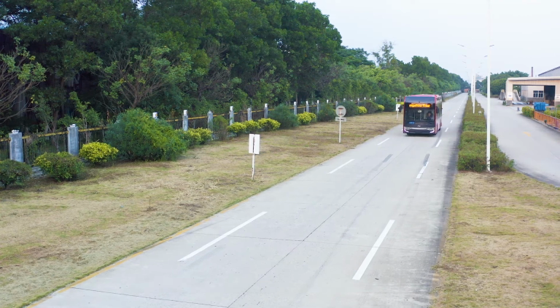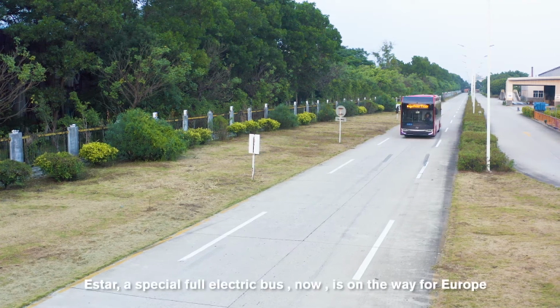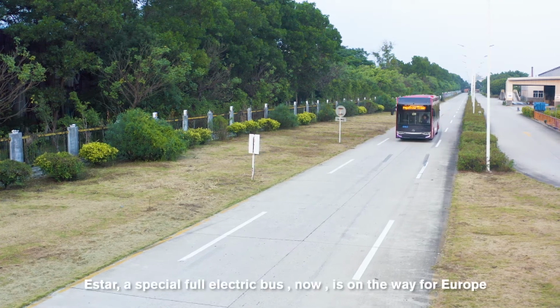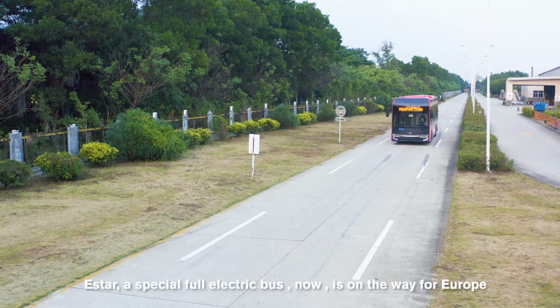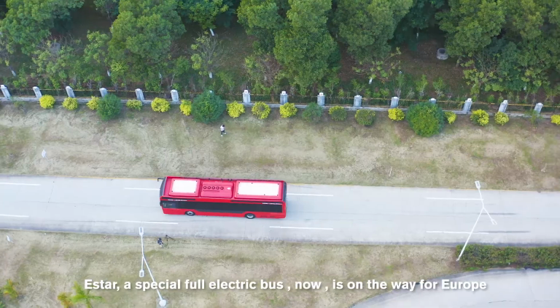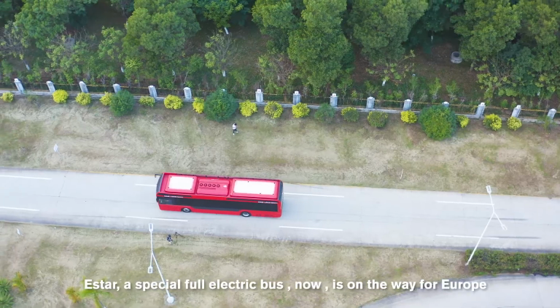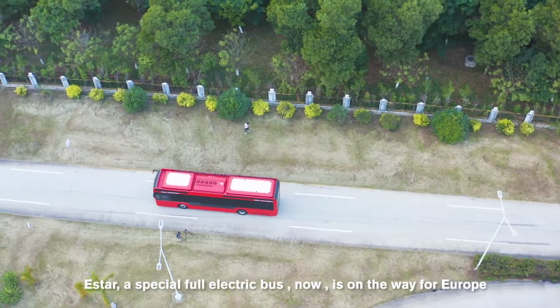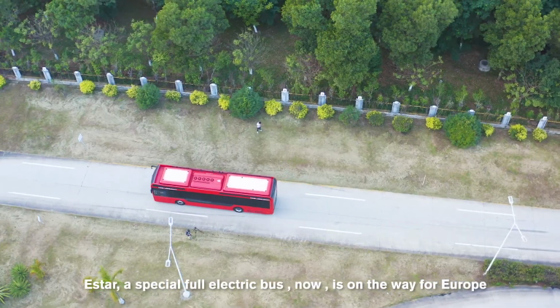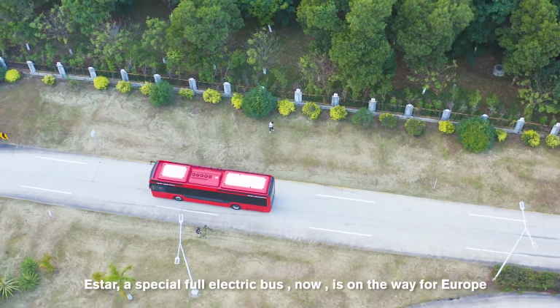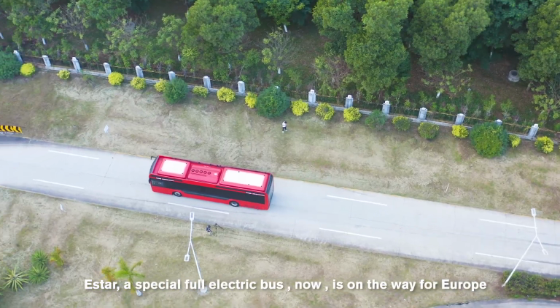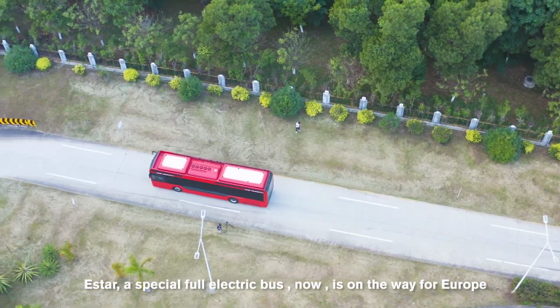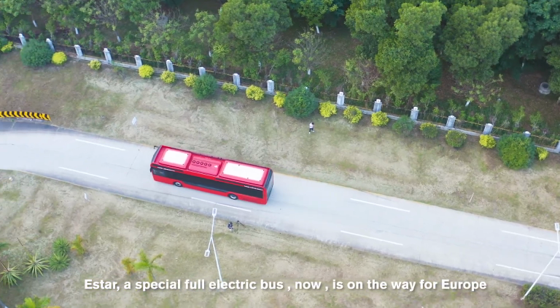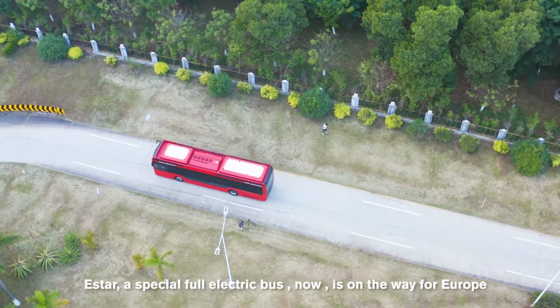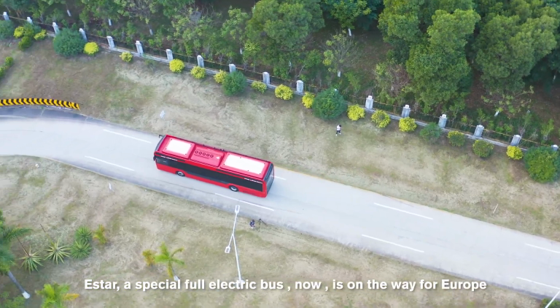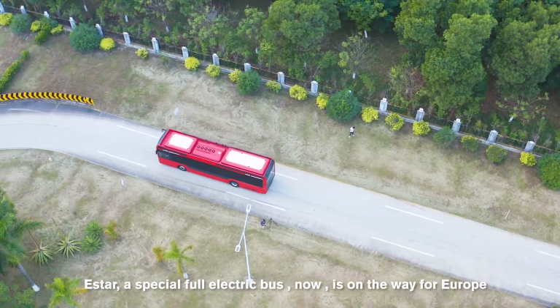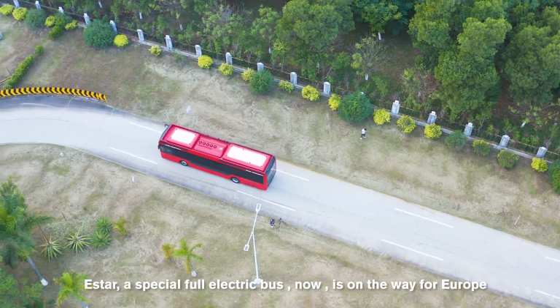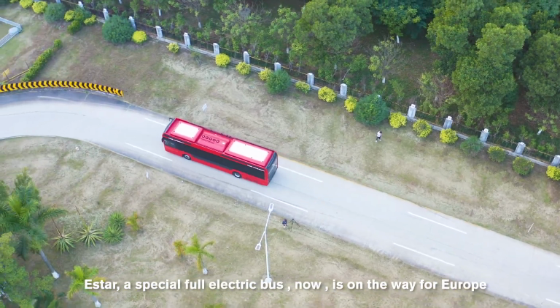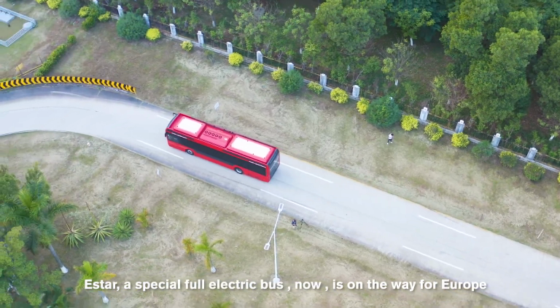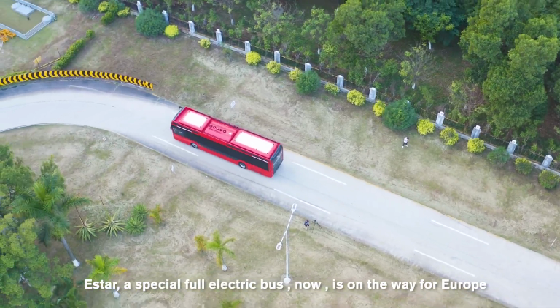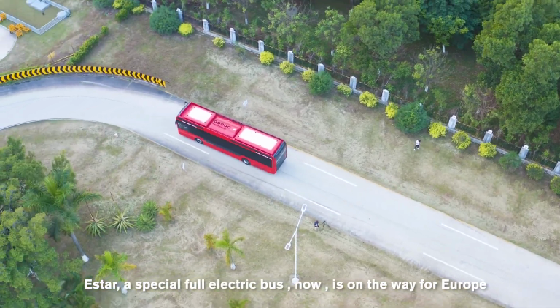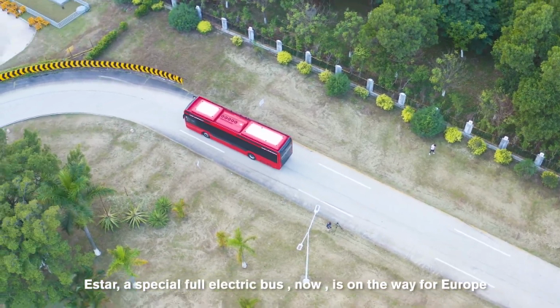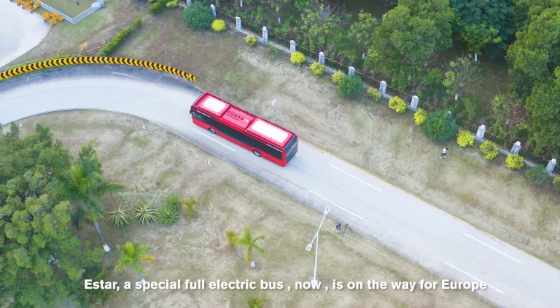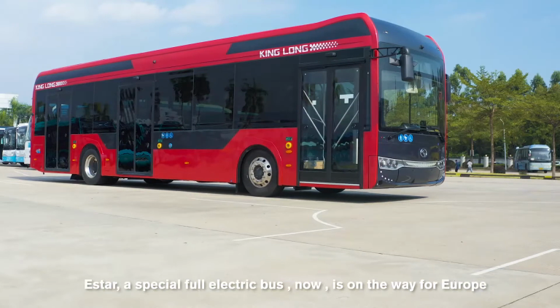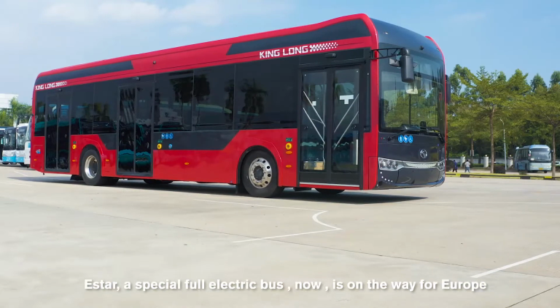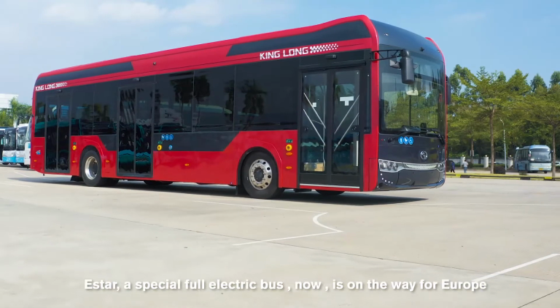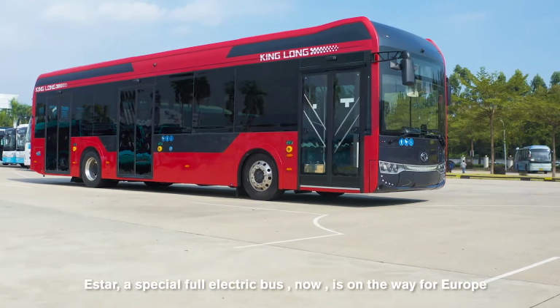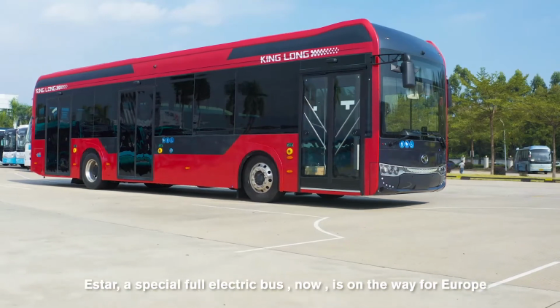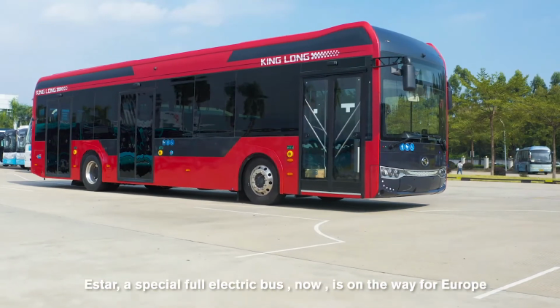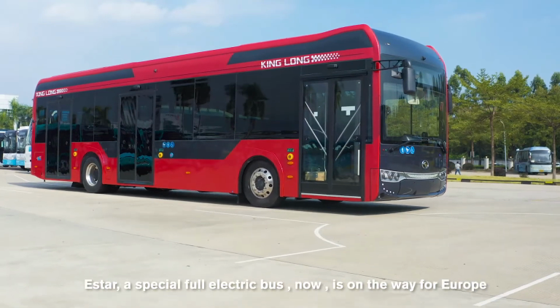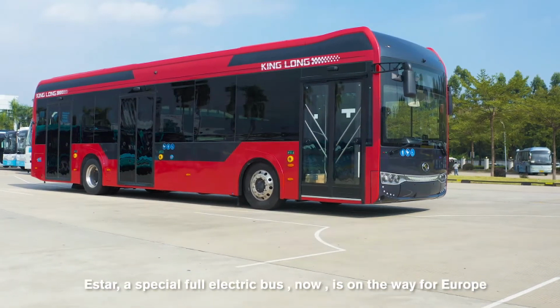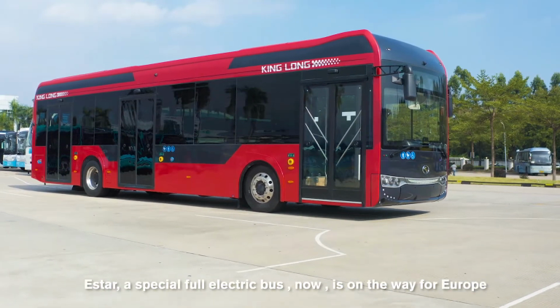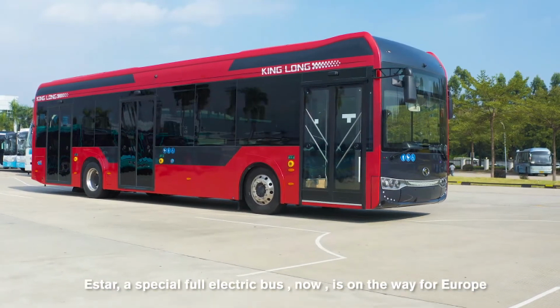E-Star, a special city bus, is now on the way for Europe.